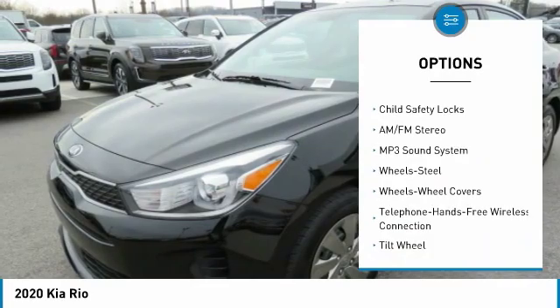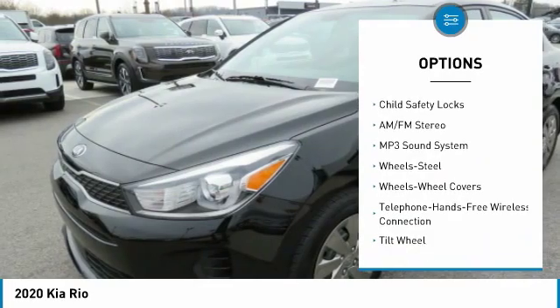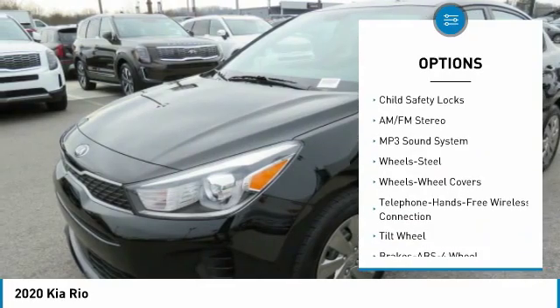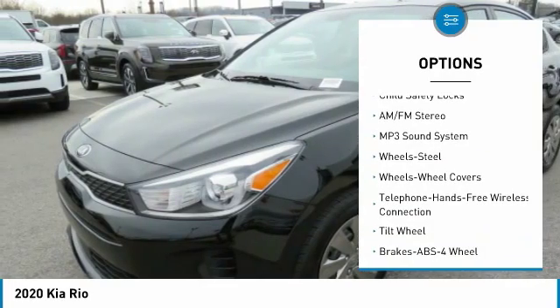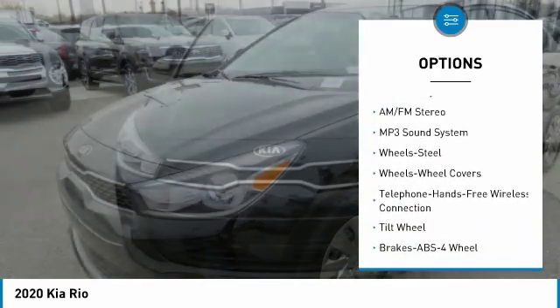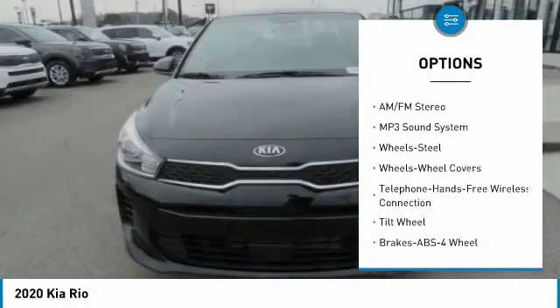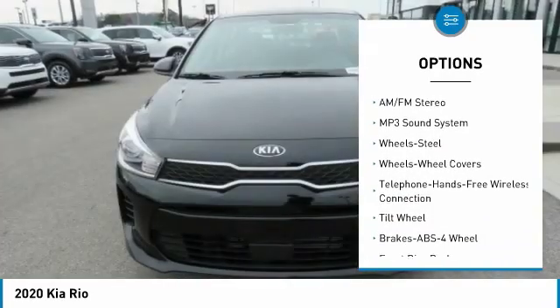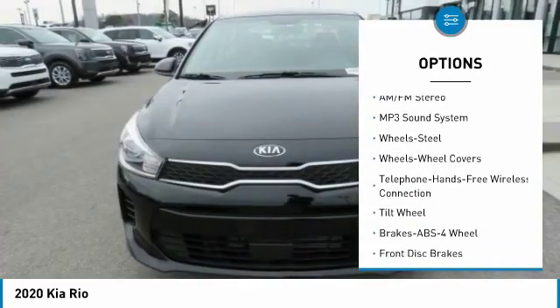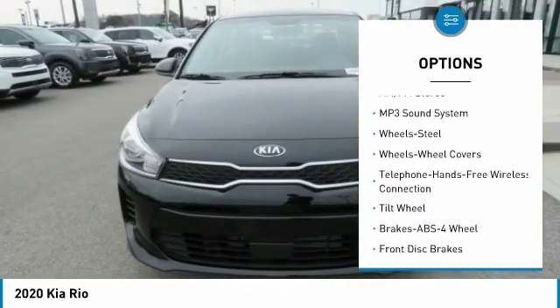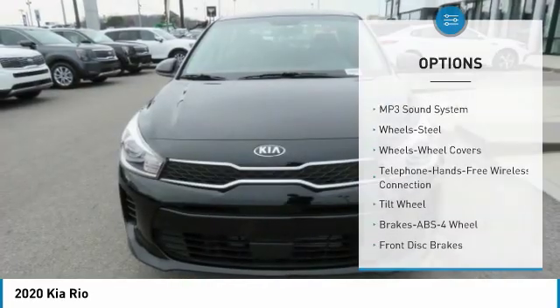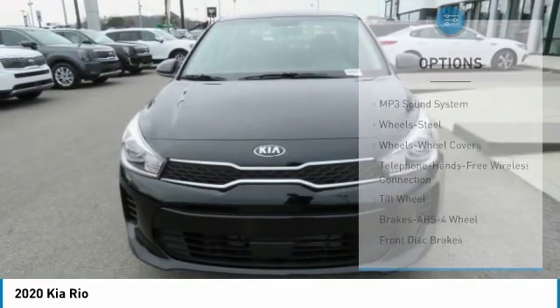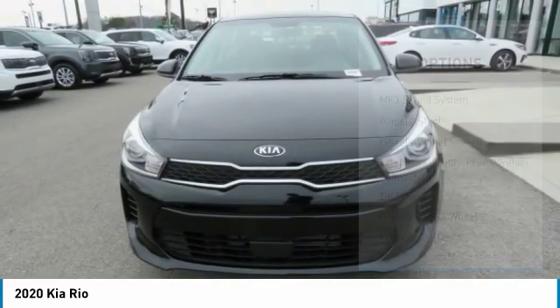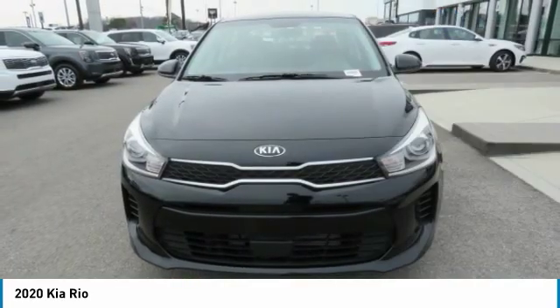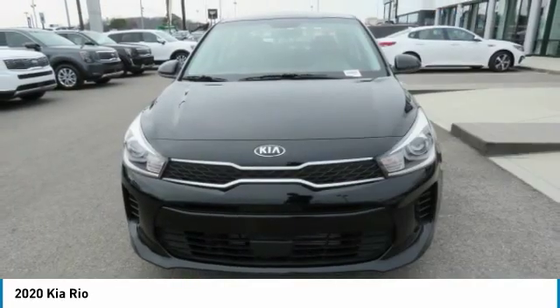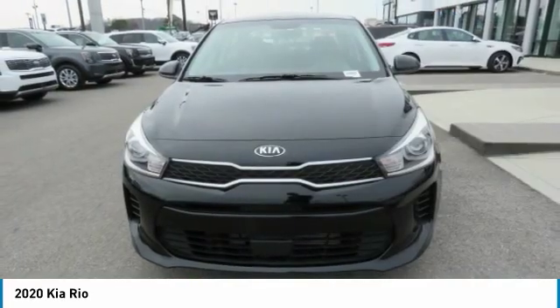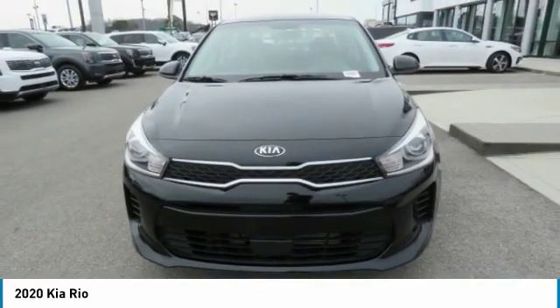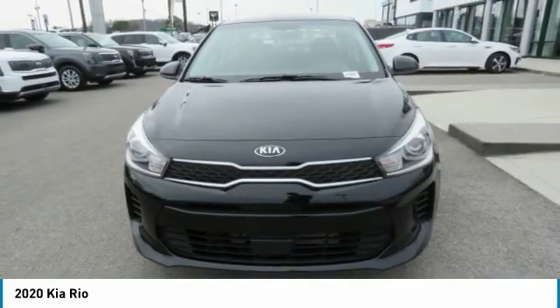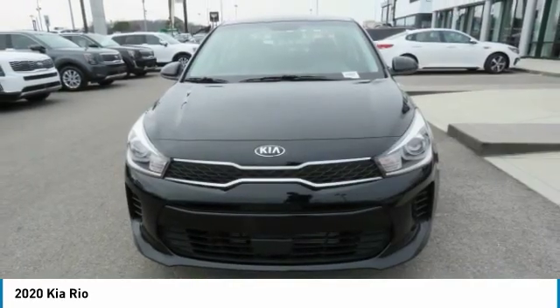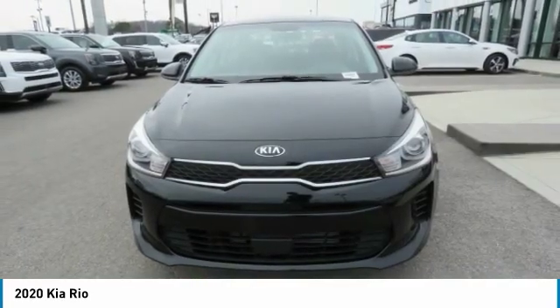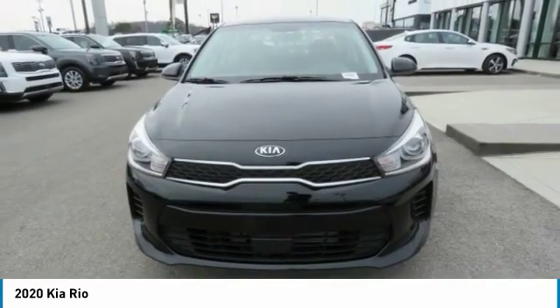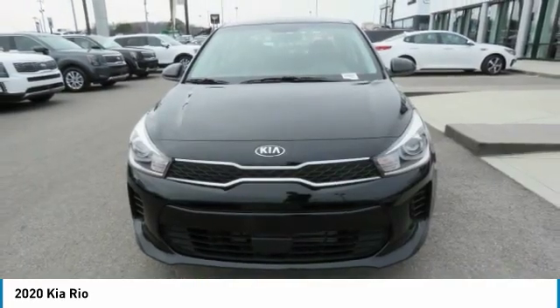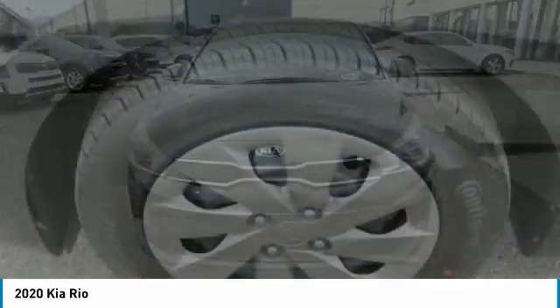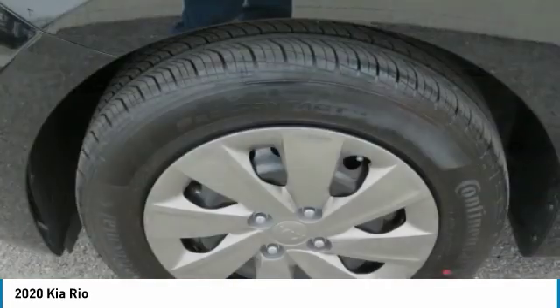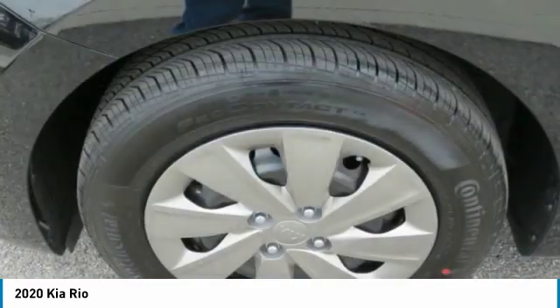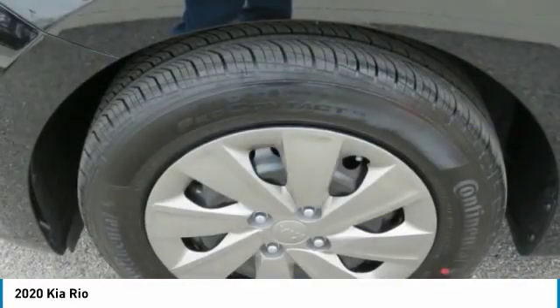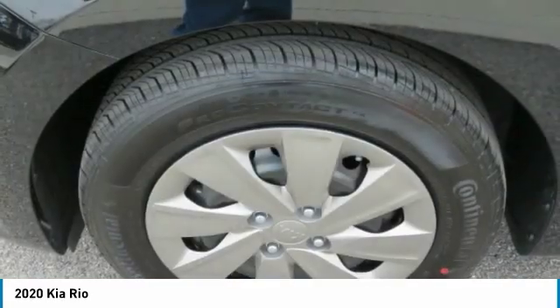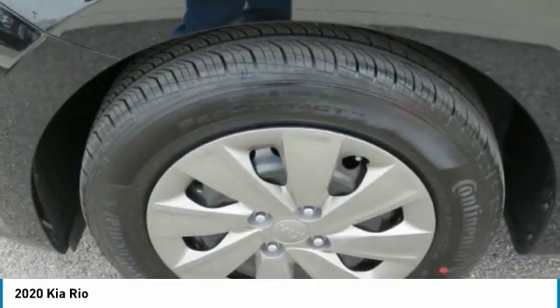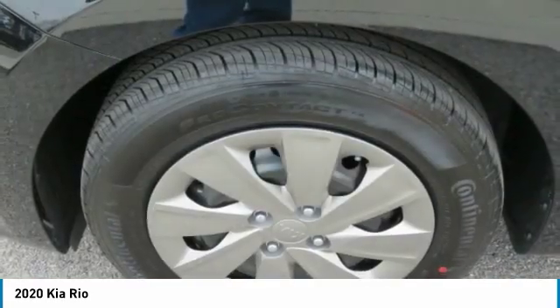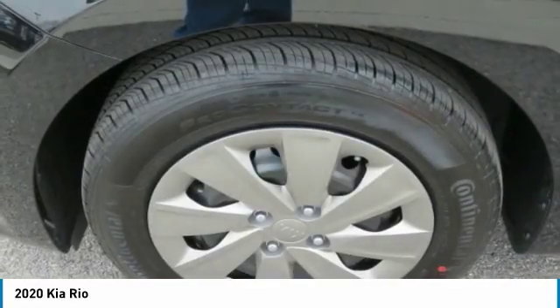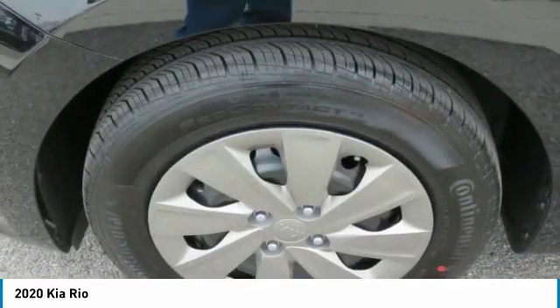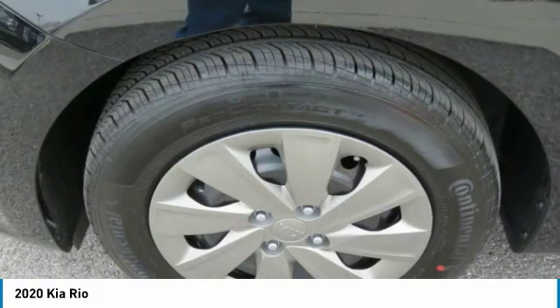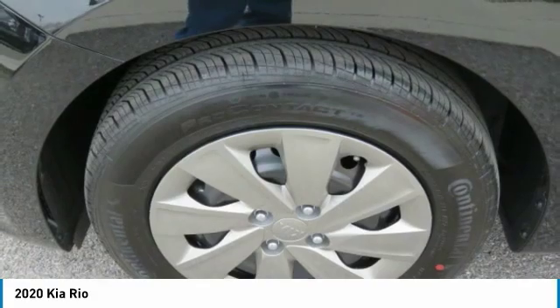Headlights auto off, mirror memory, cruise control, trip computer, child safety locks.